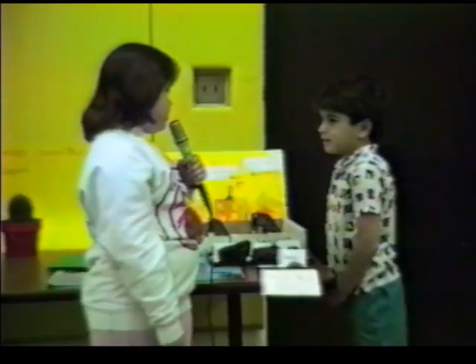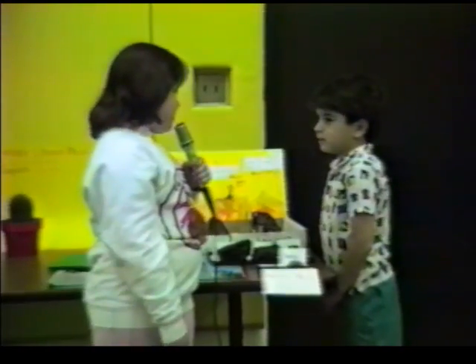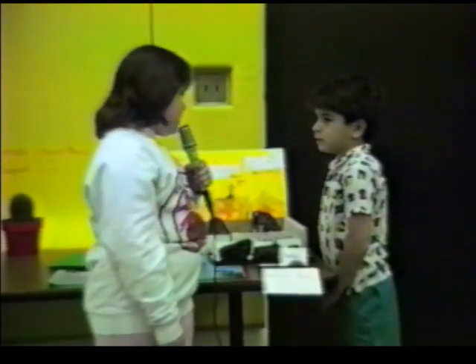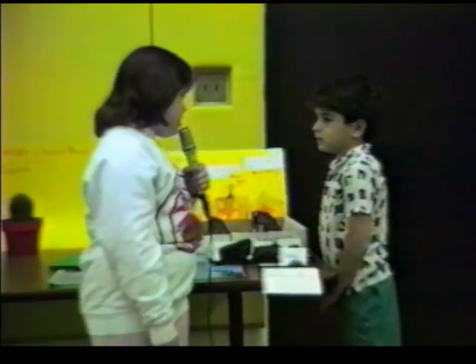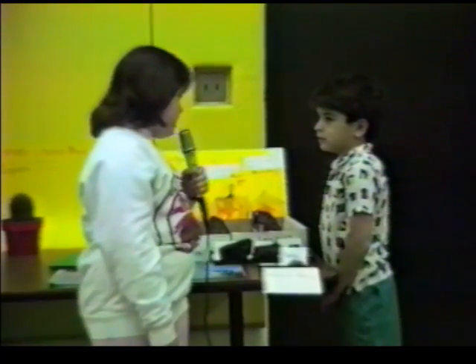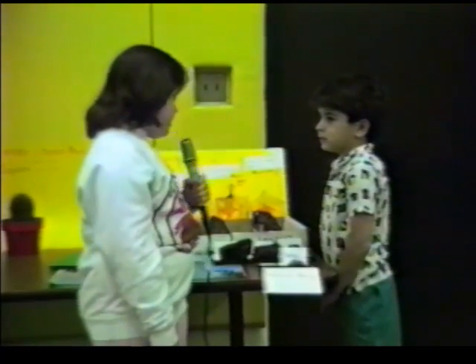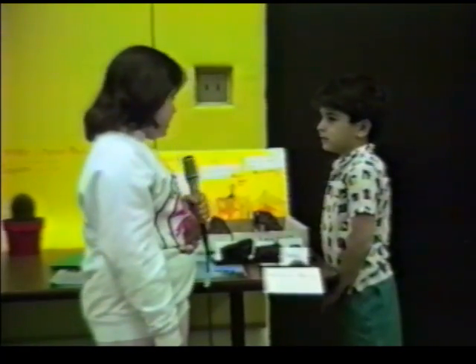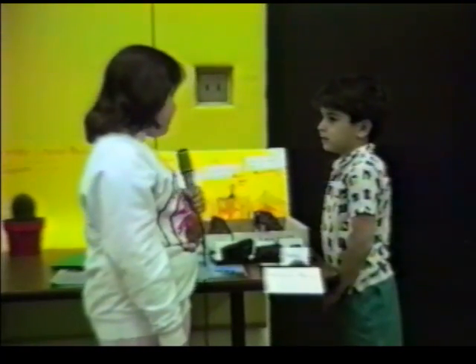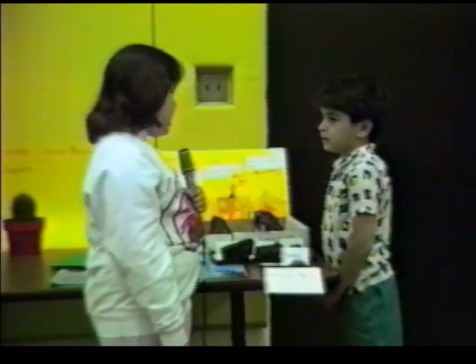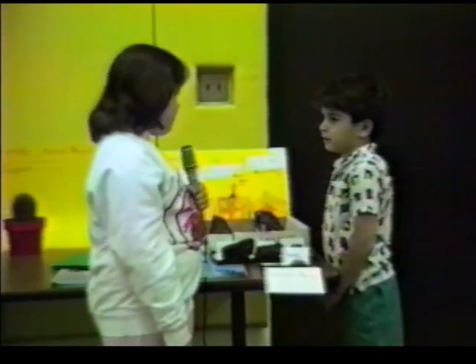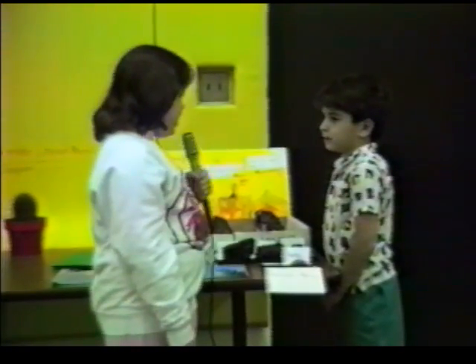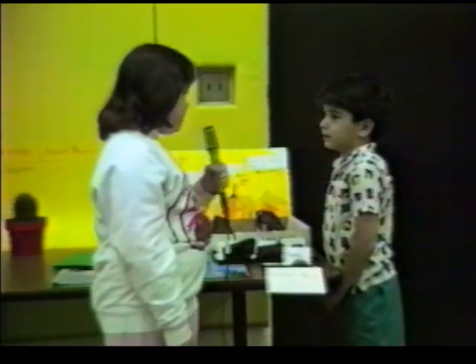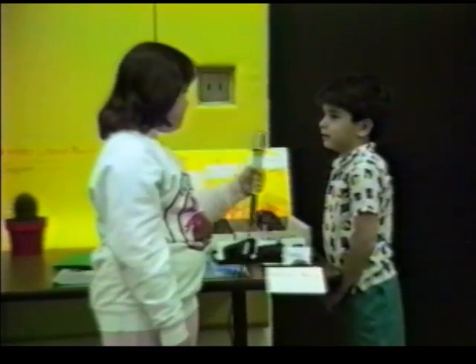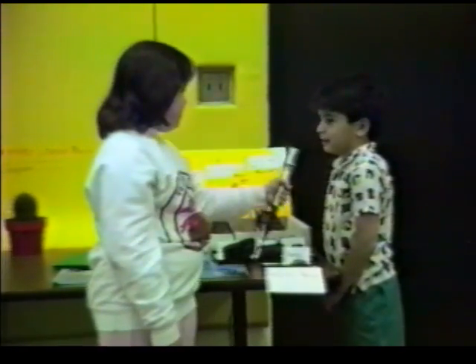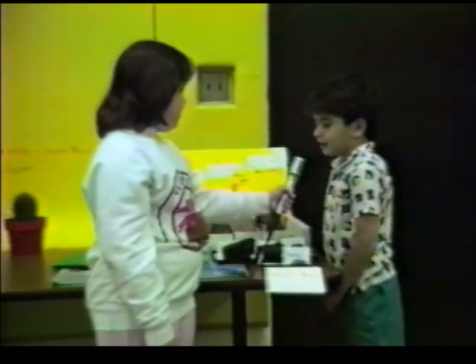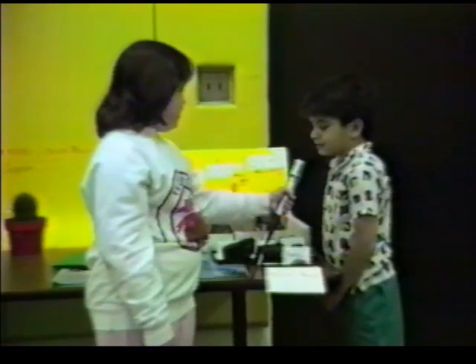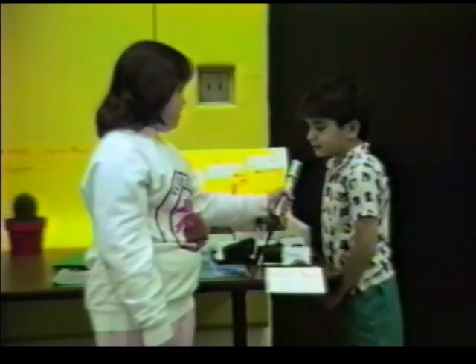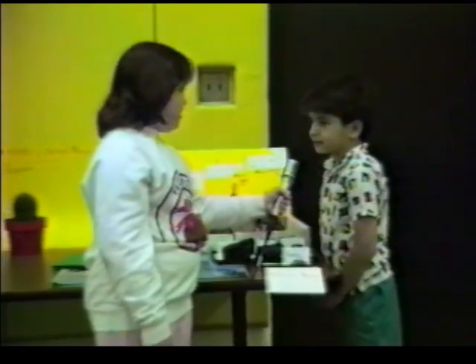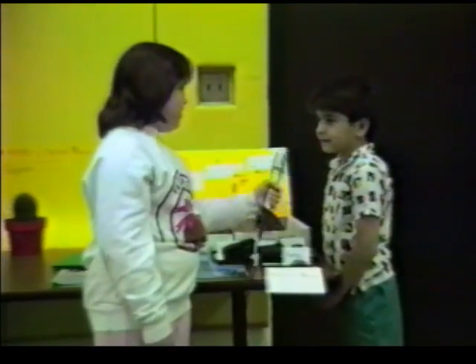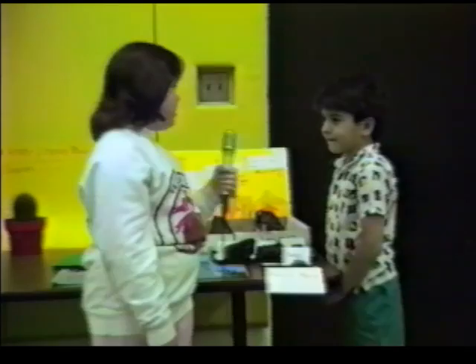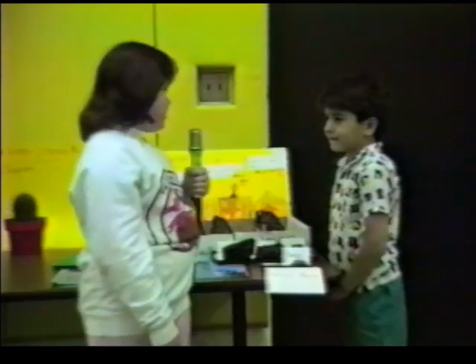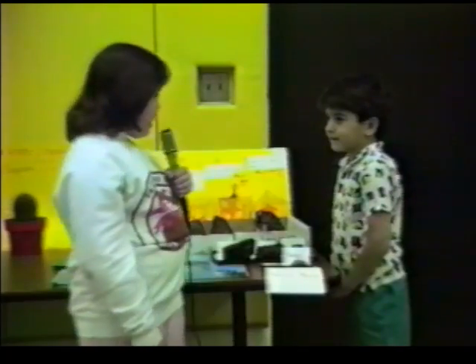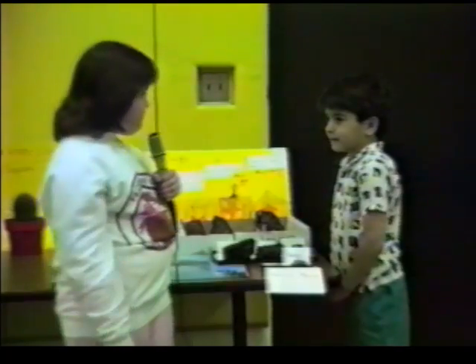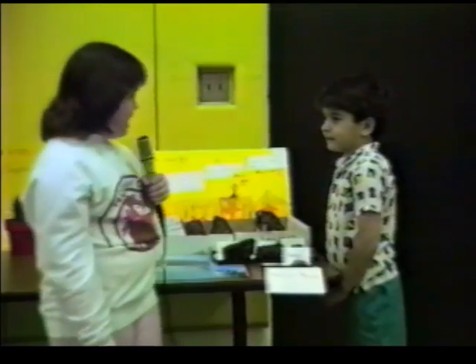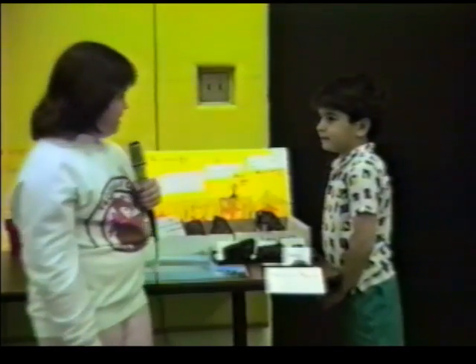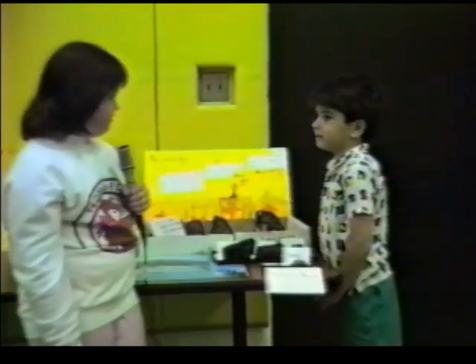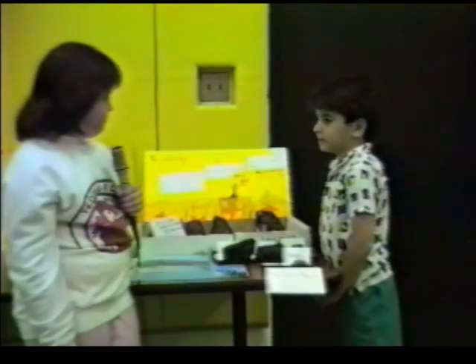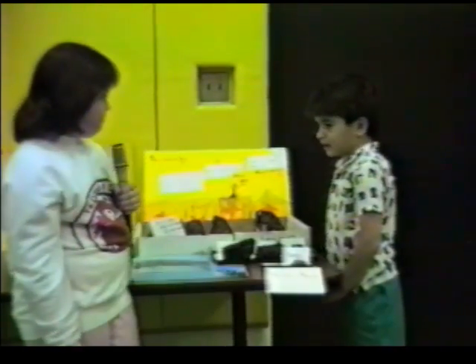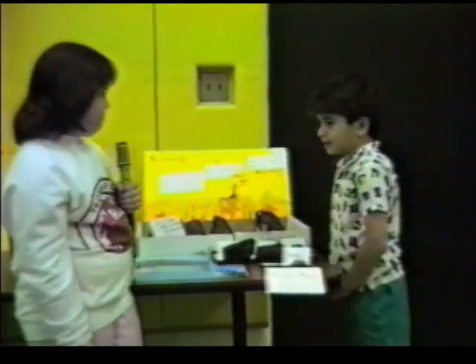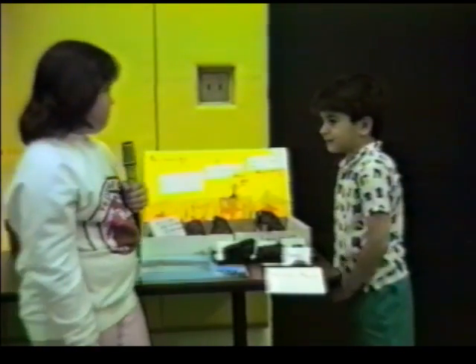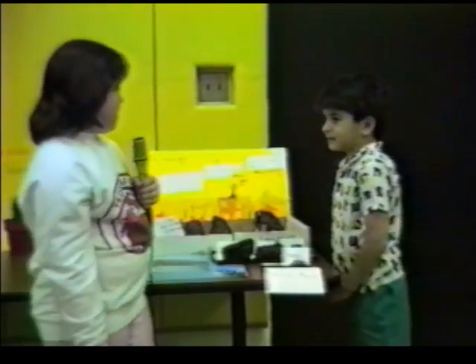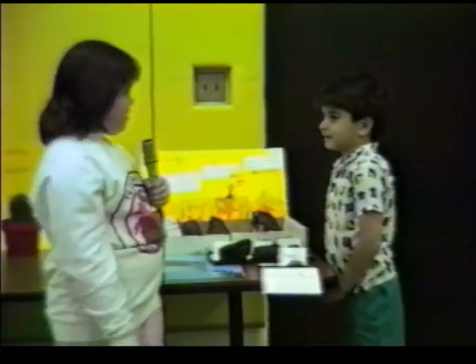Do you think there should be a science fair every year? Yes. So you had fun? Yes. Alright.